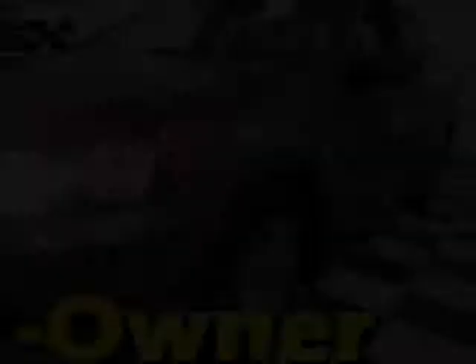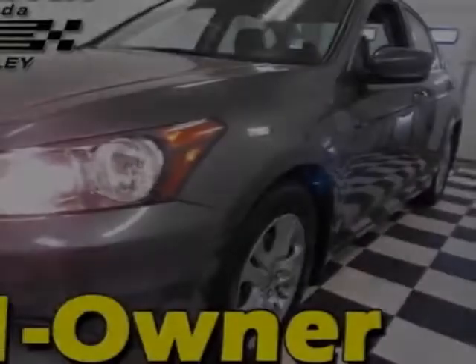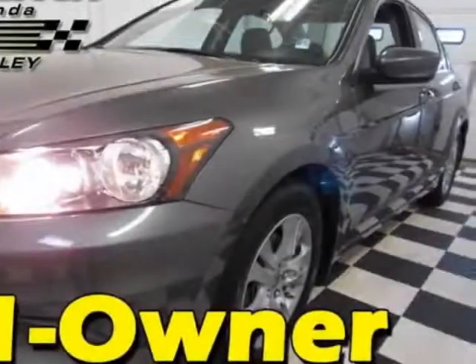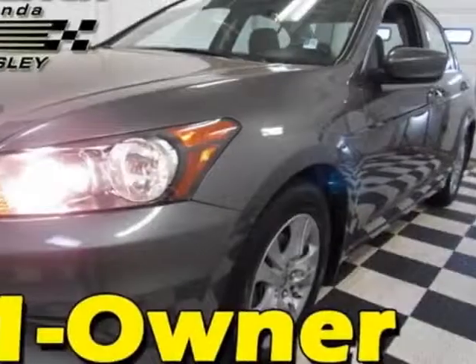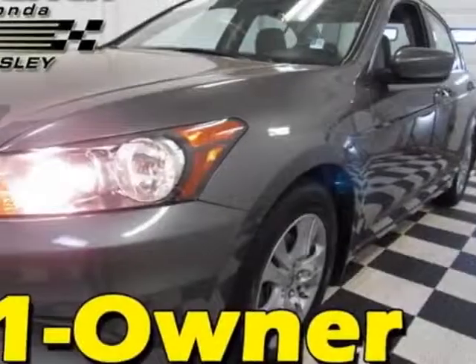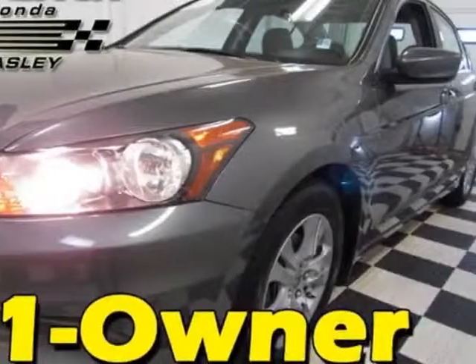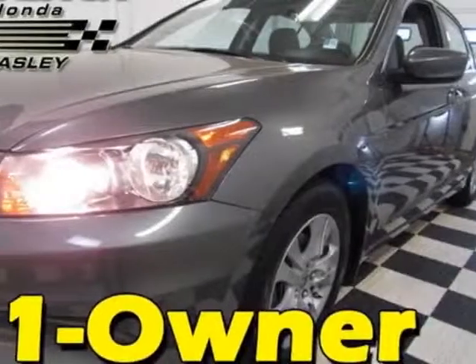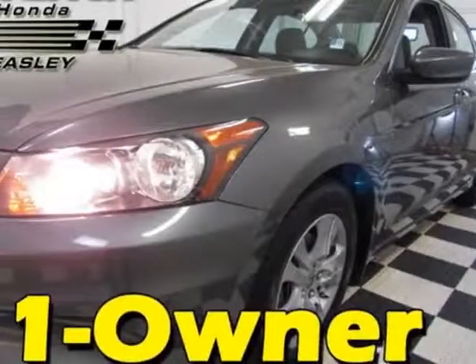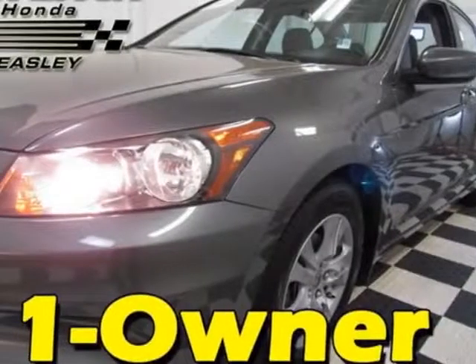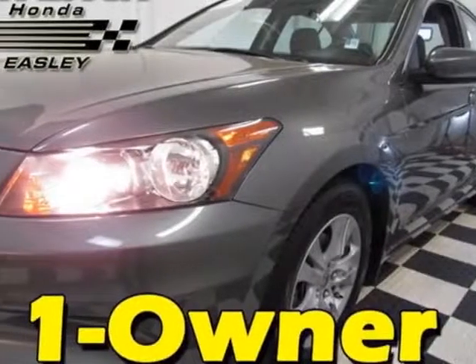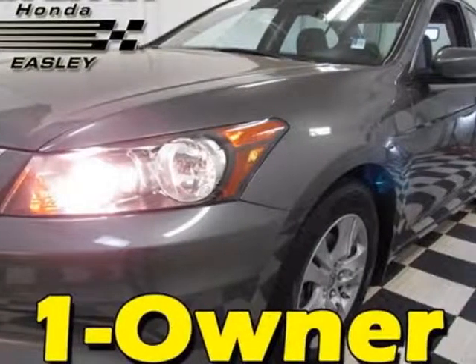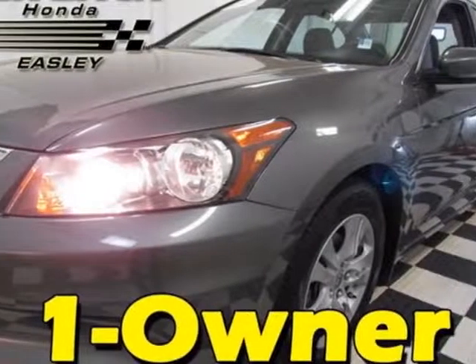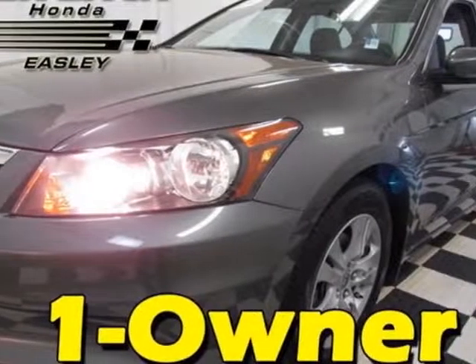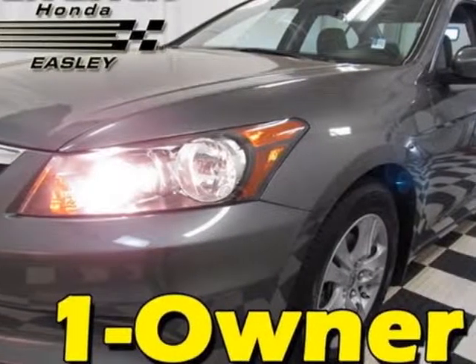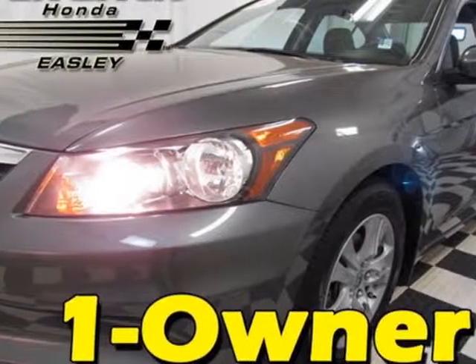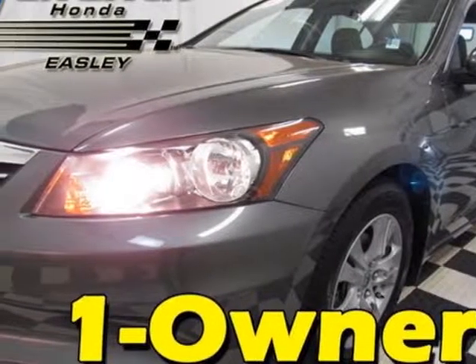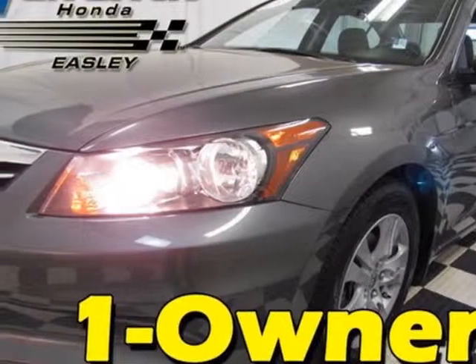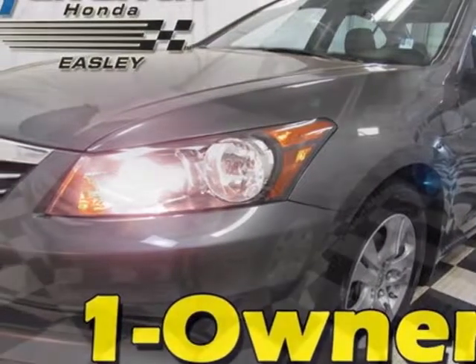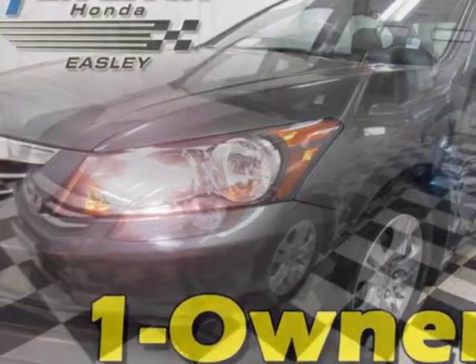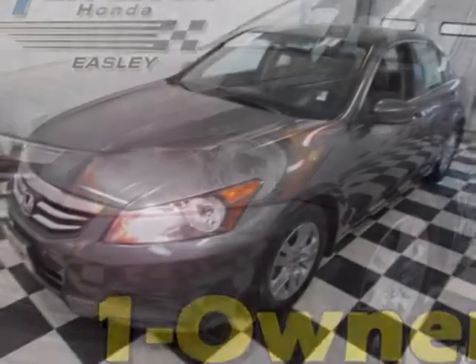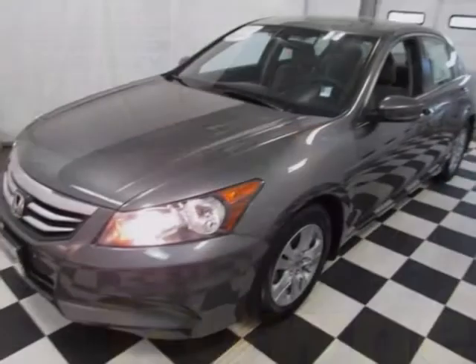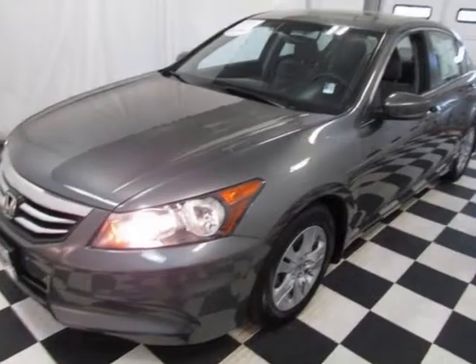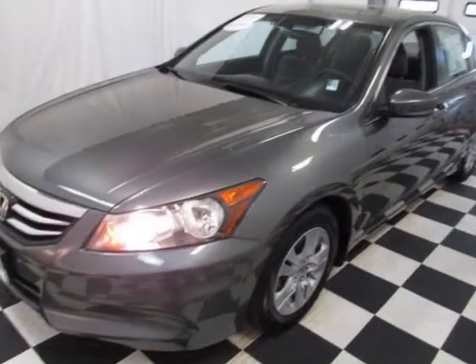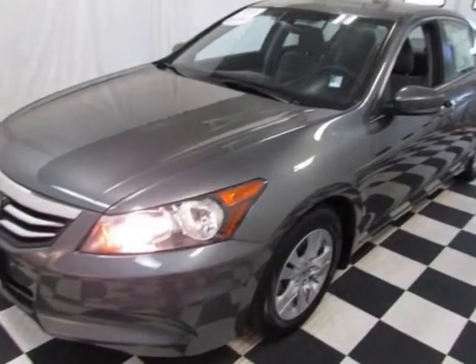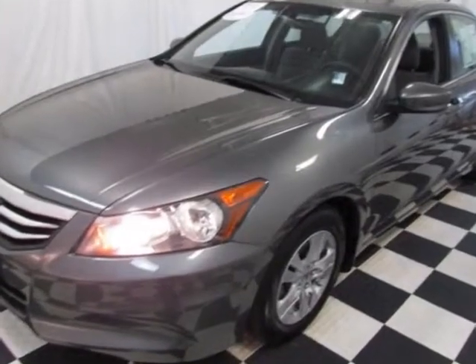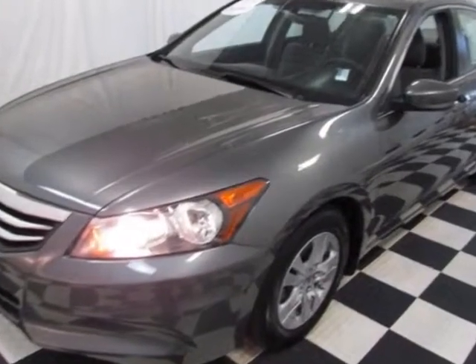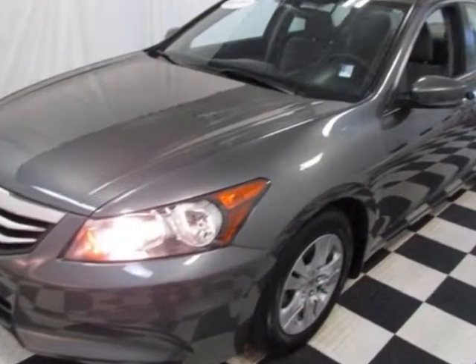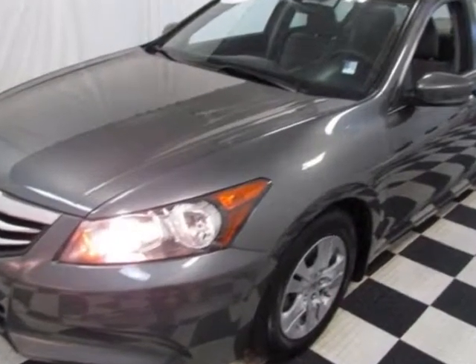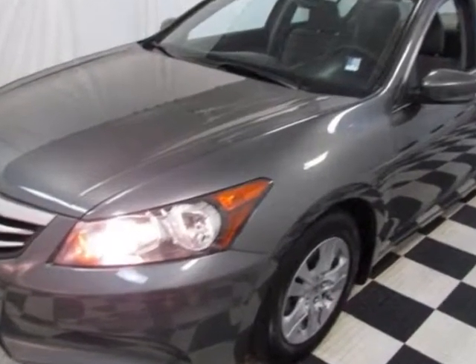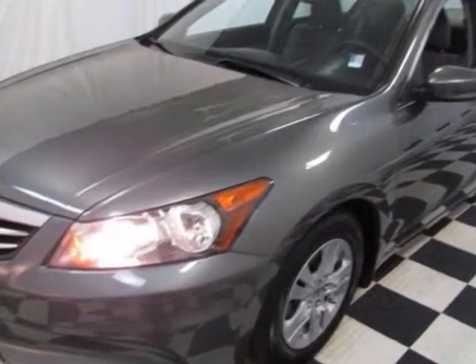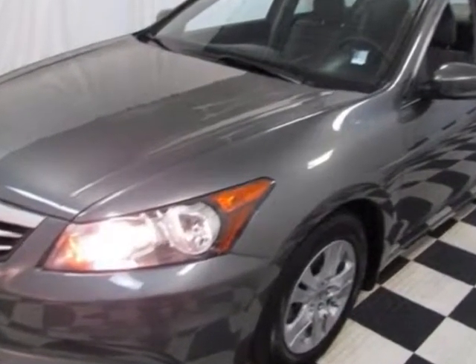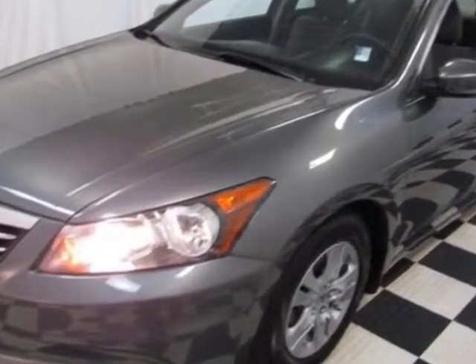Come take a look at the certified pre-owned 2011 Honda Accord. Carfax has certified this Accord as having one owner.